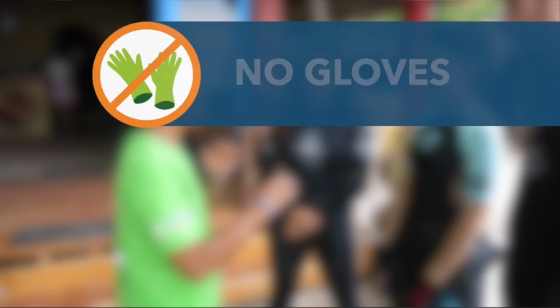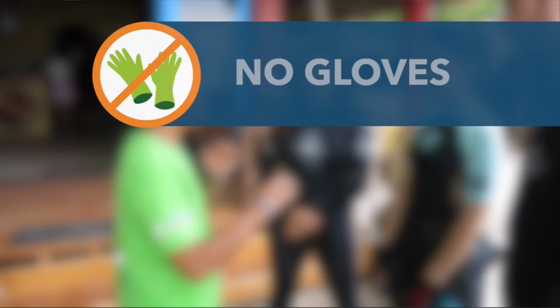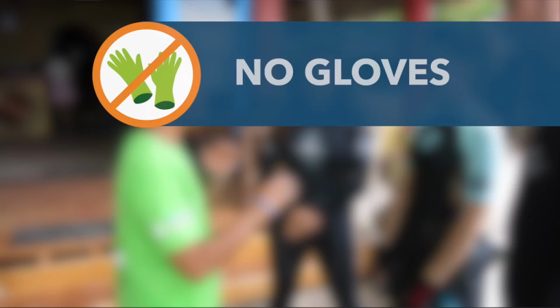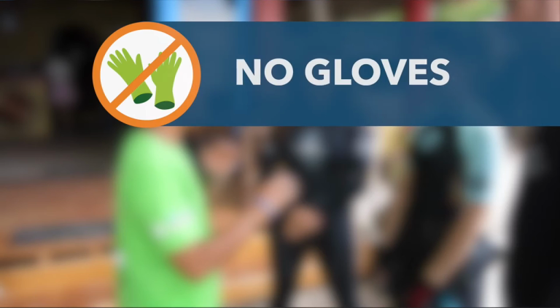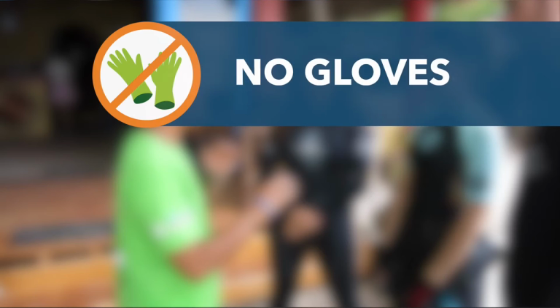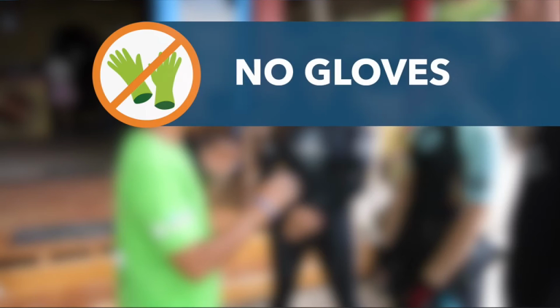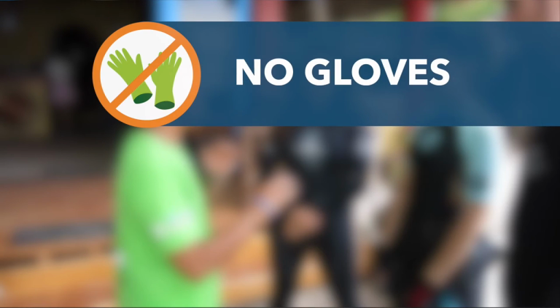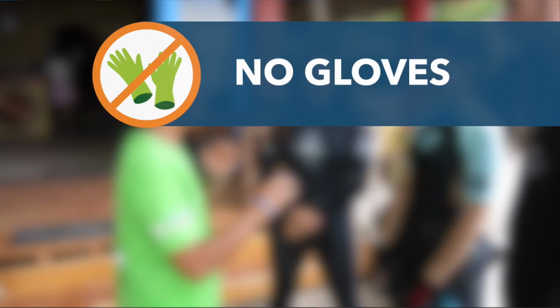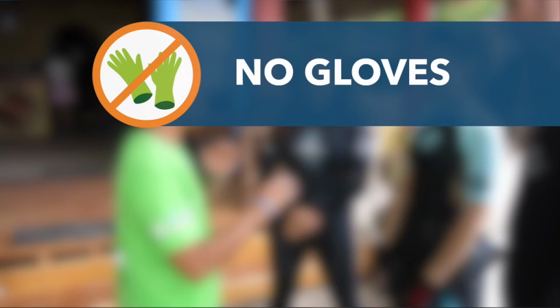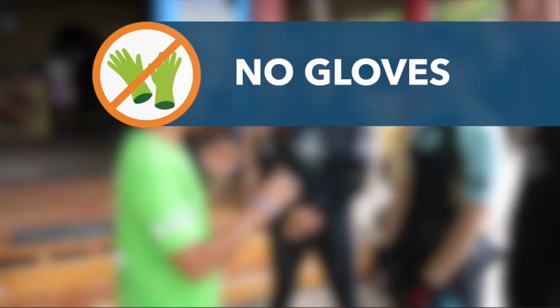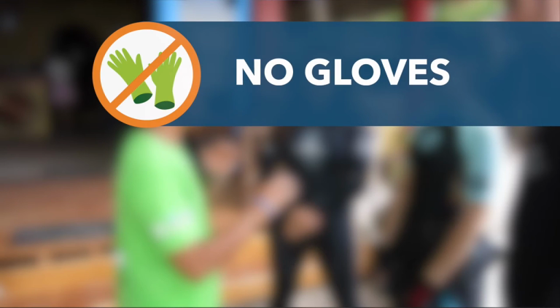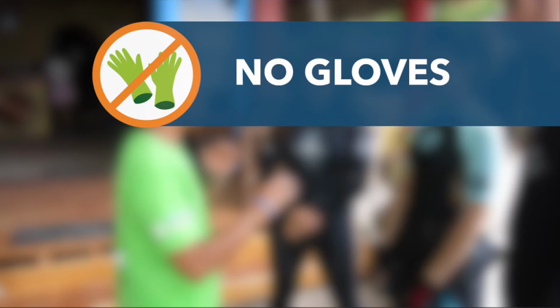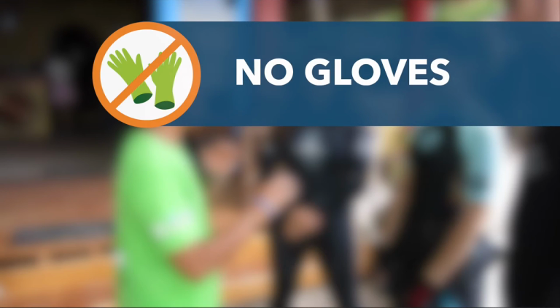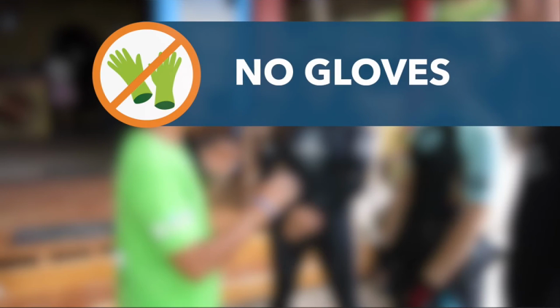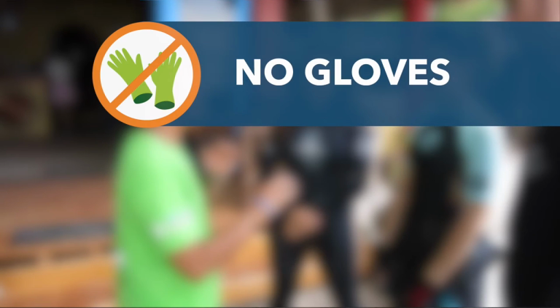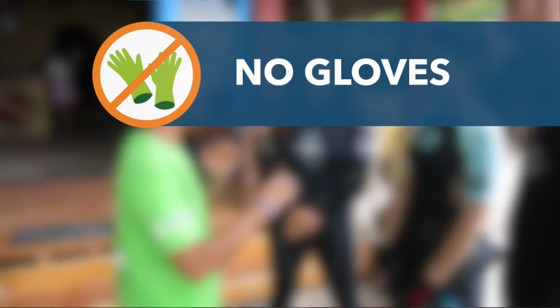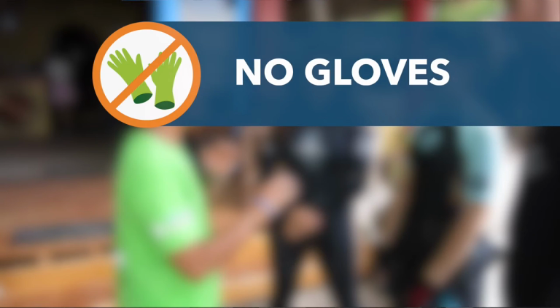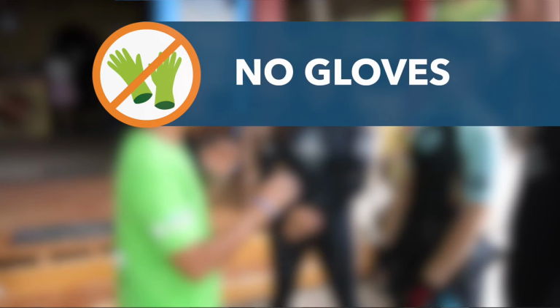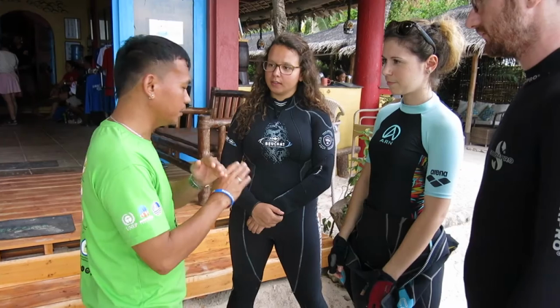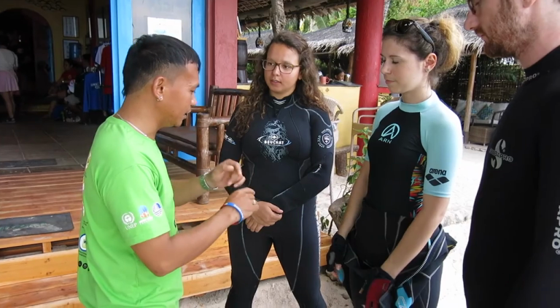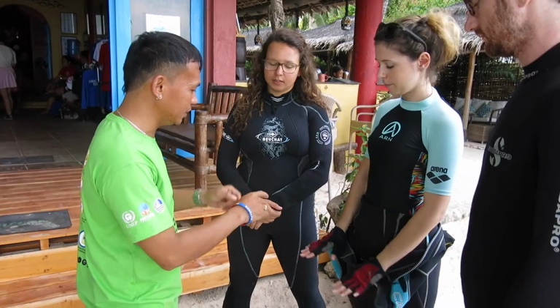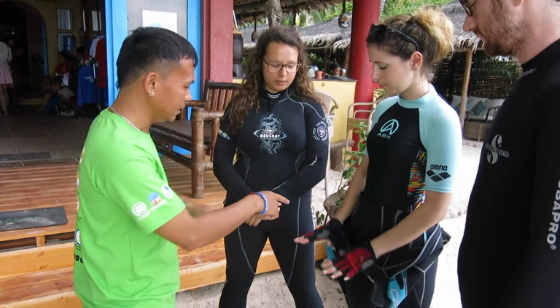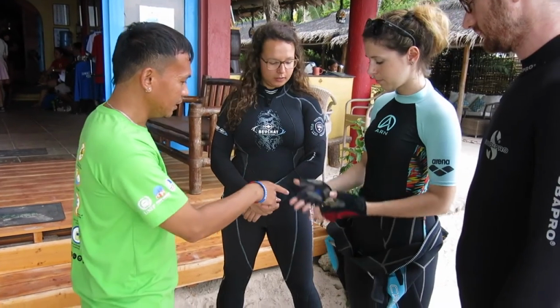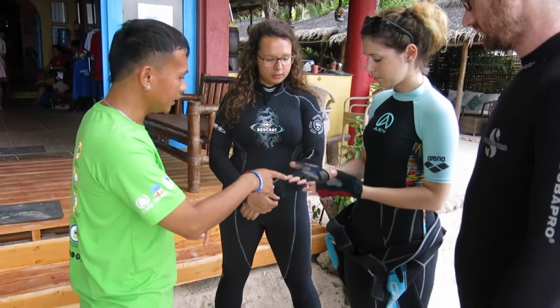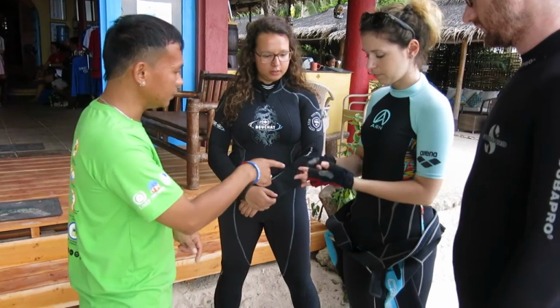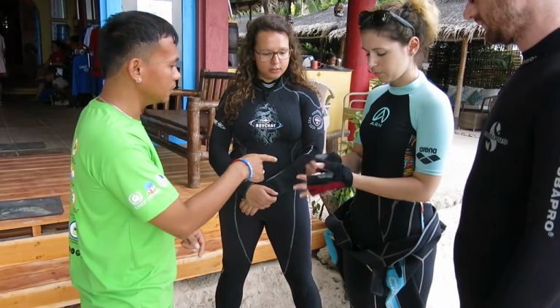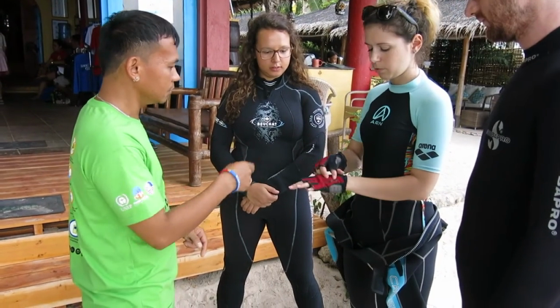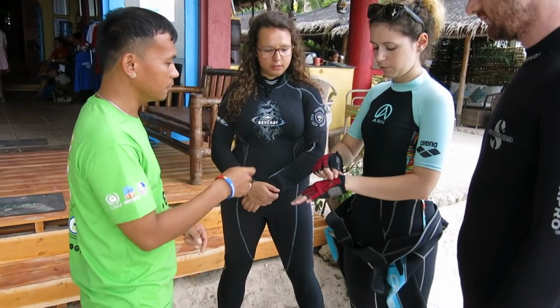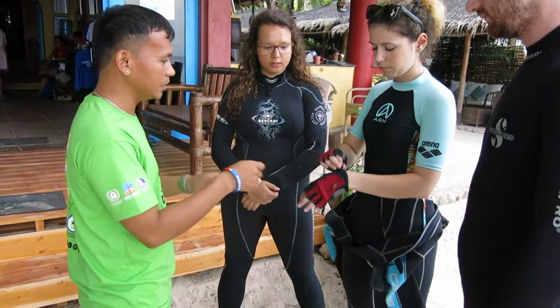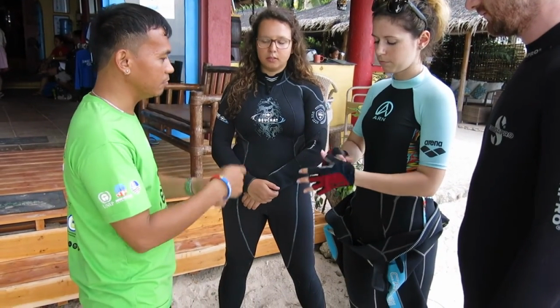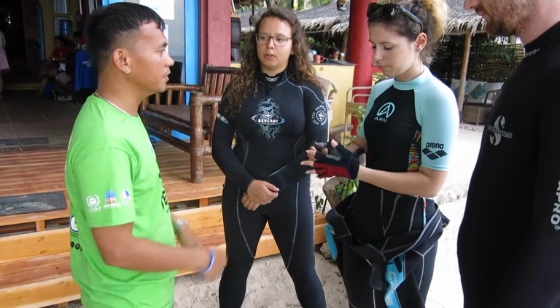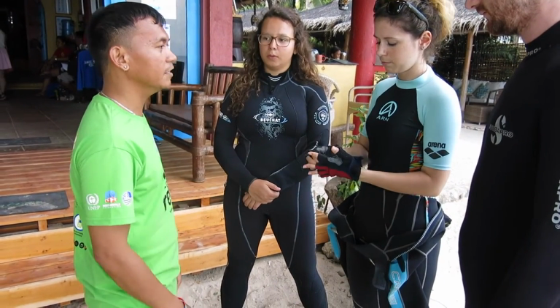Promote a strict no-glove policy. By providing protection, gloves encourage divers to touch the marine life.